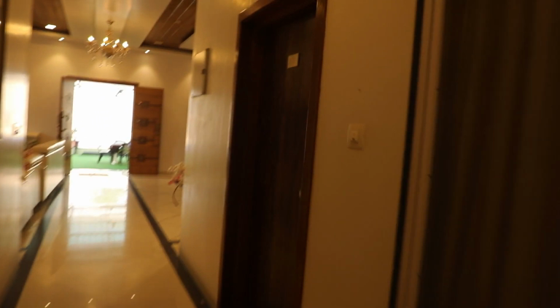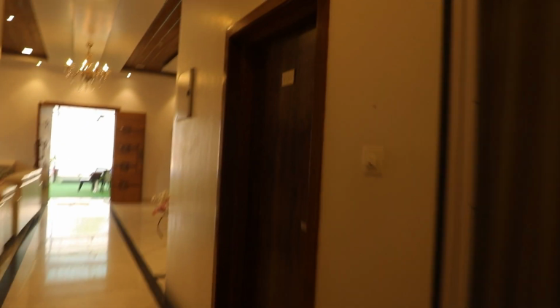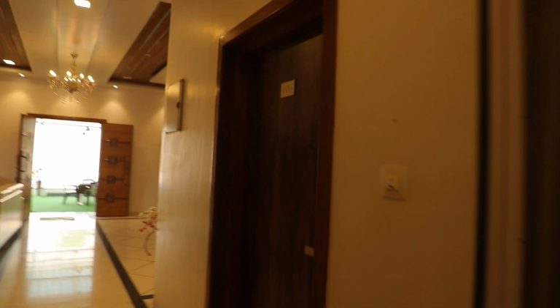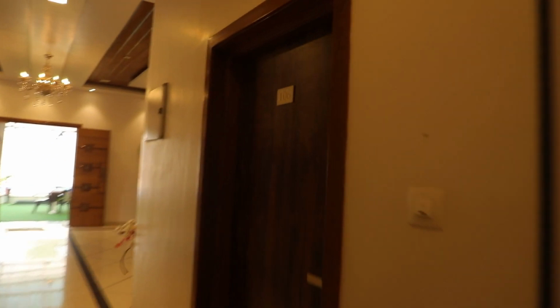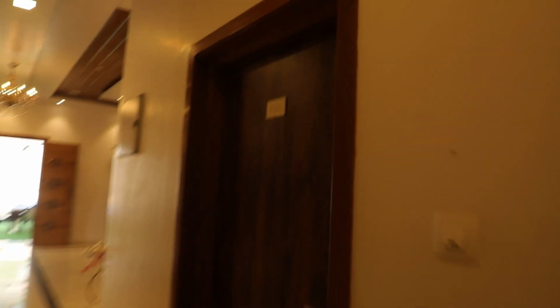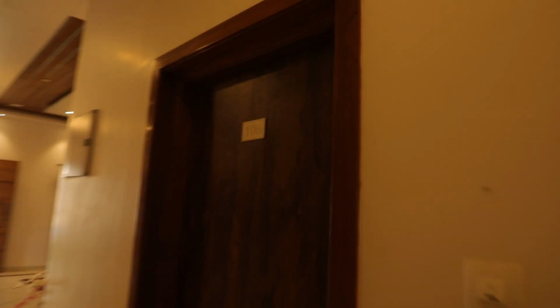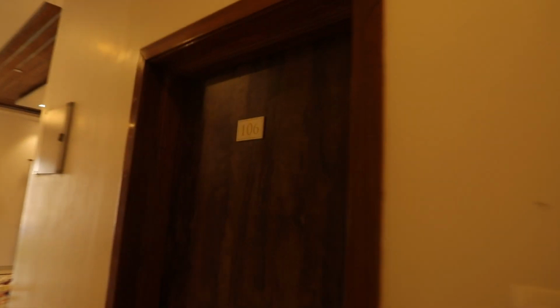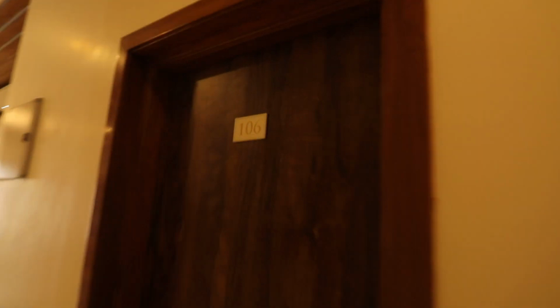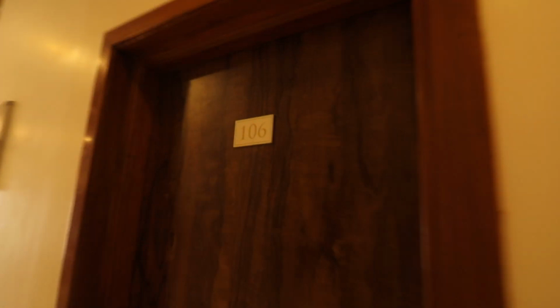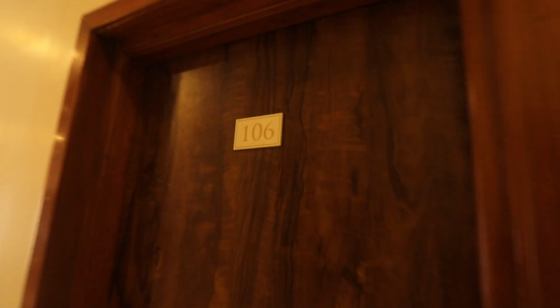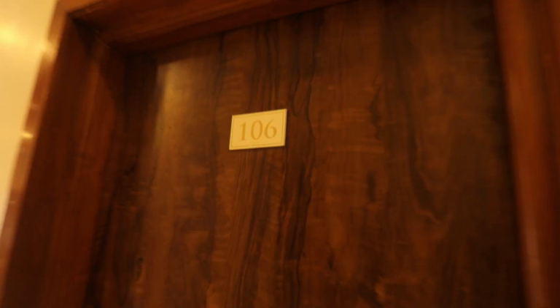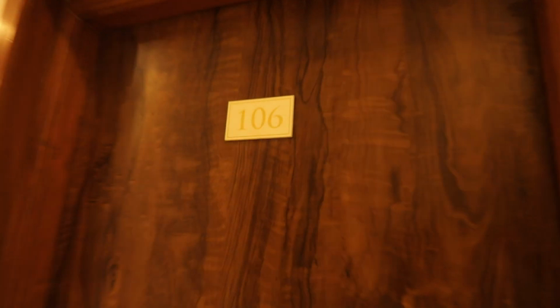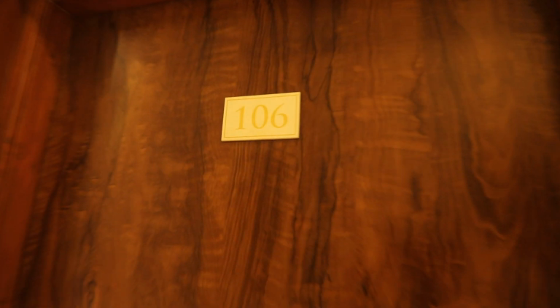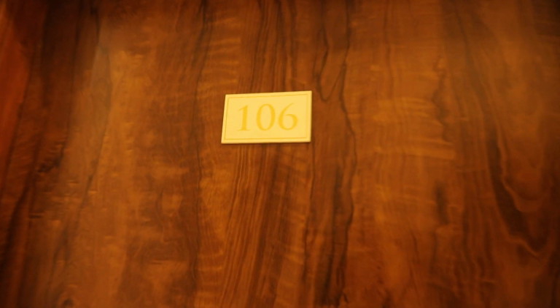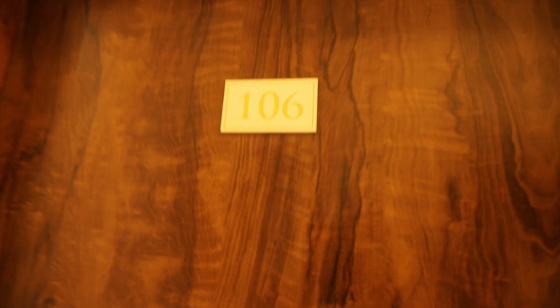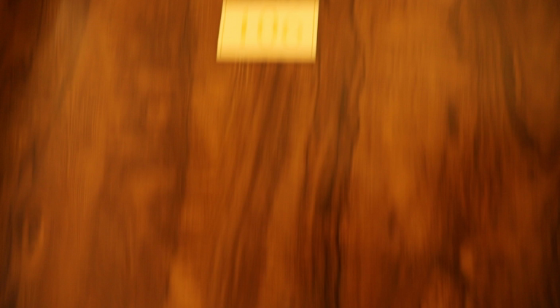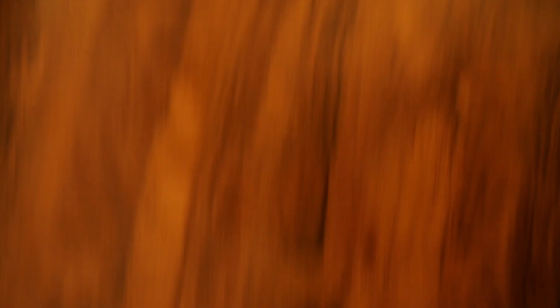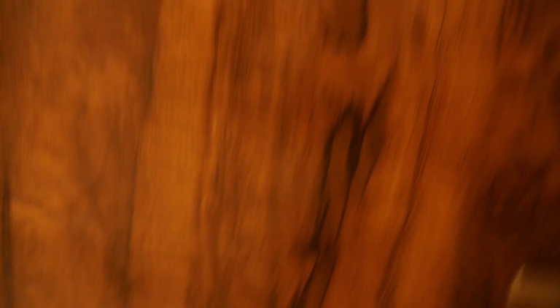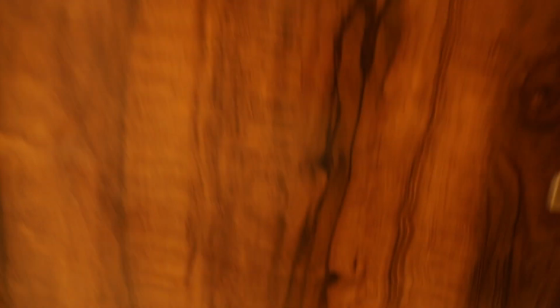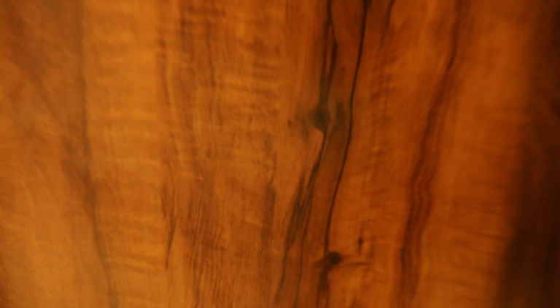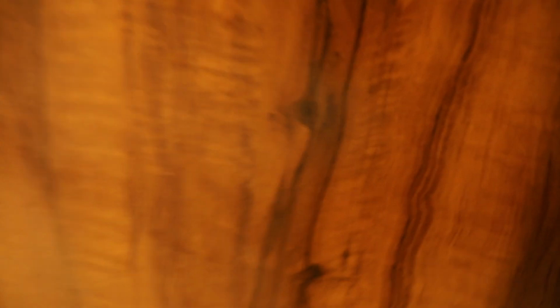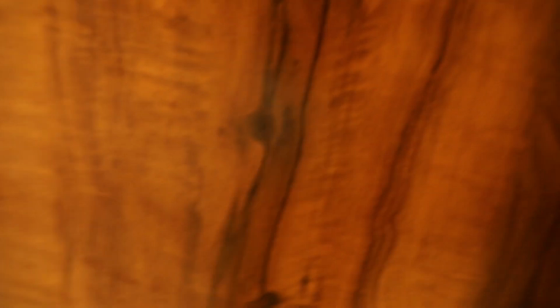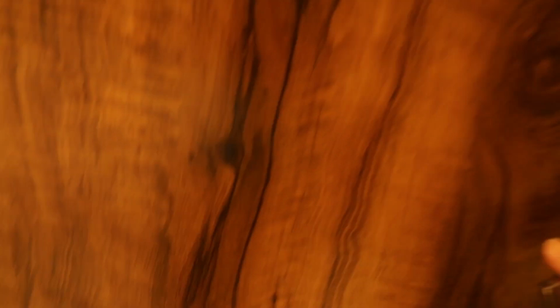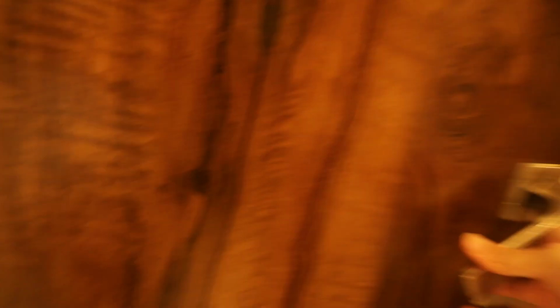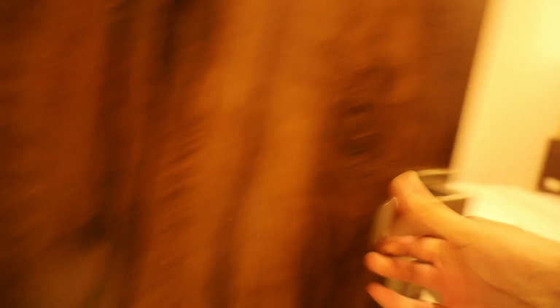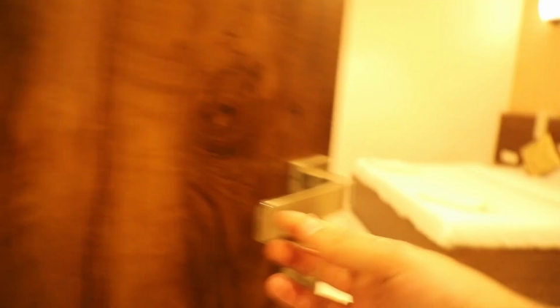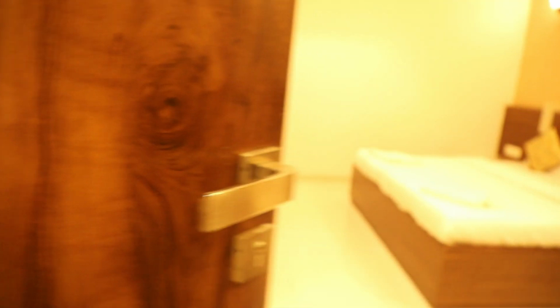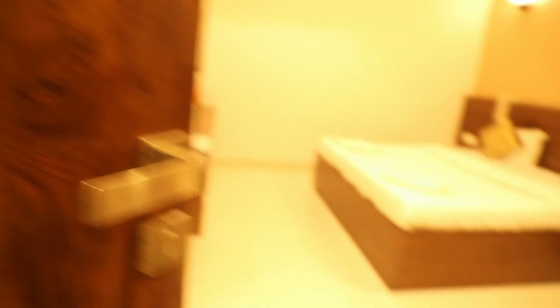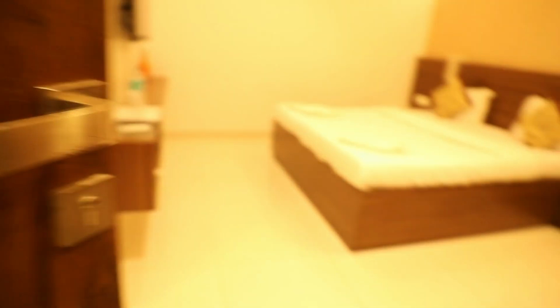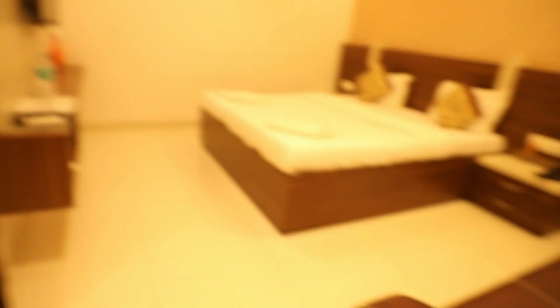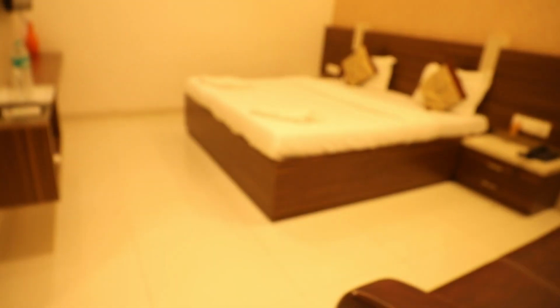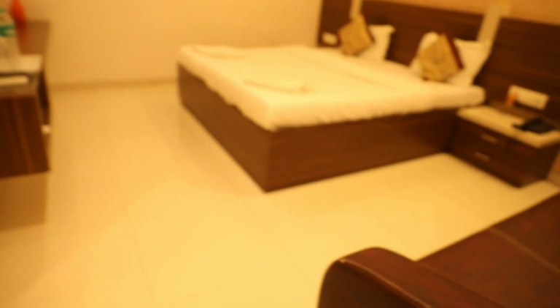Here is room number 106 — the sixth room.